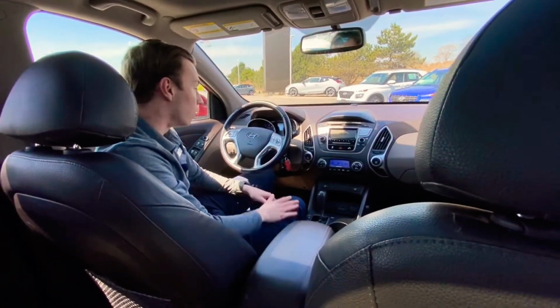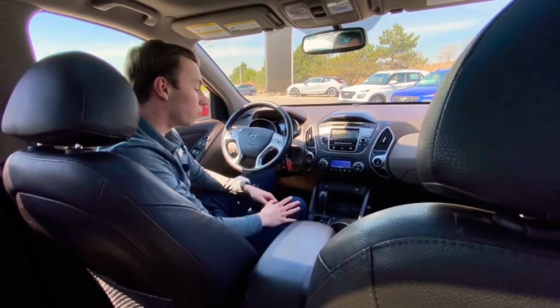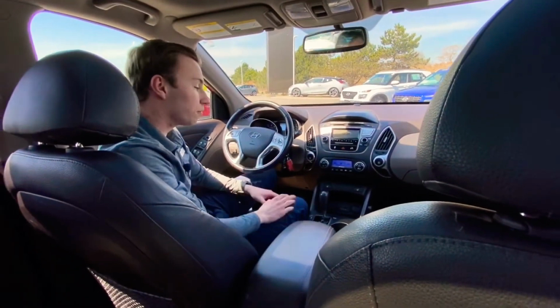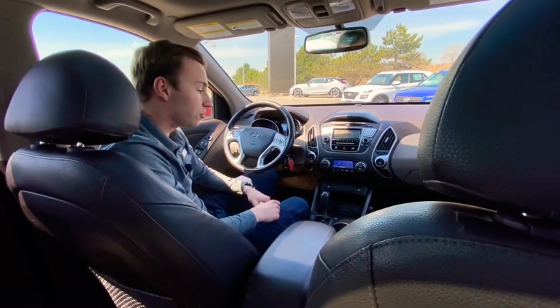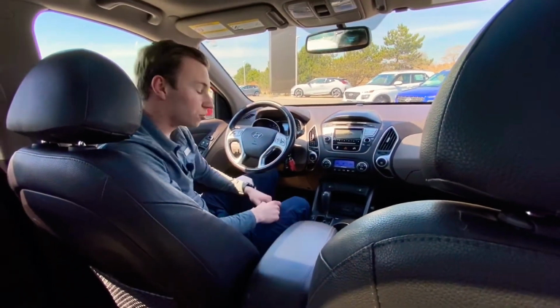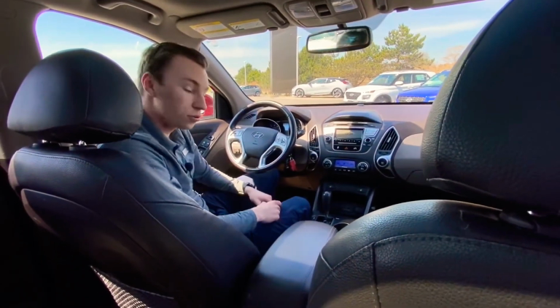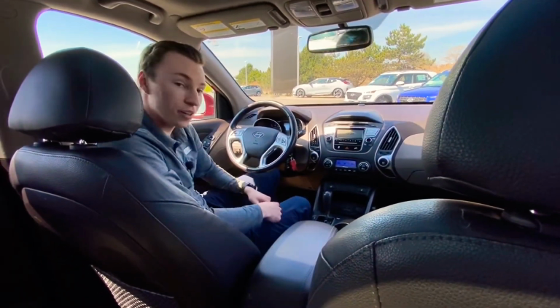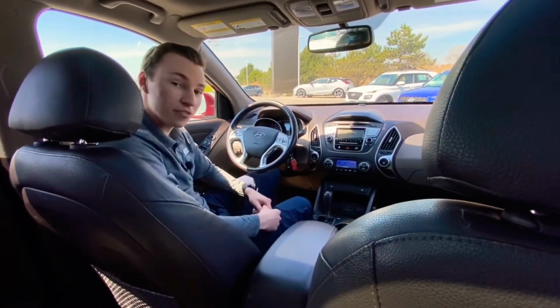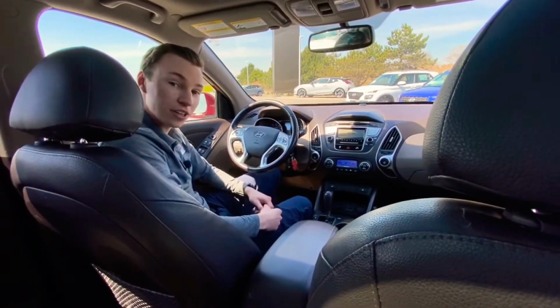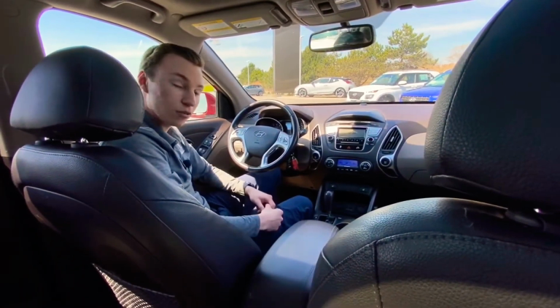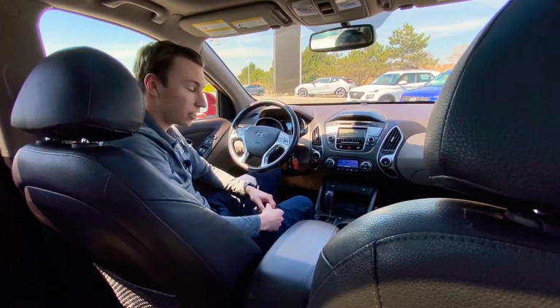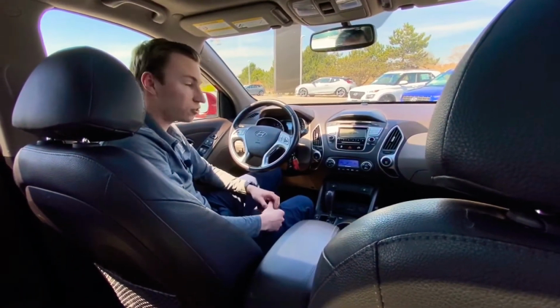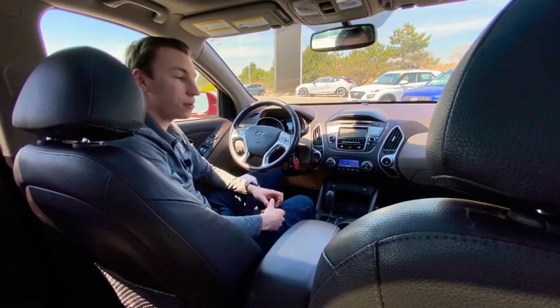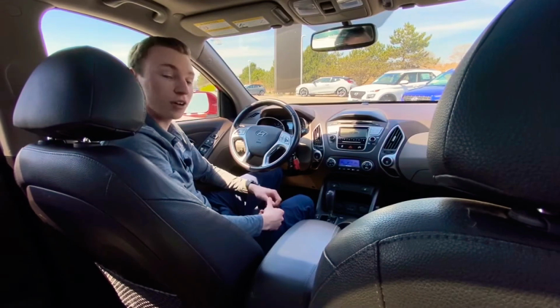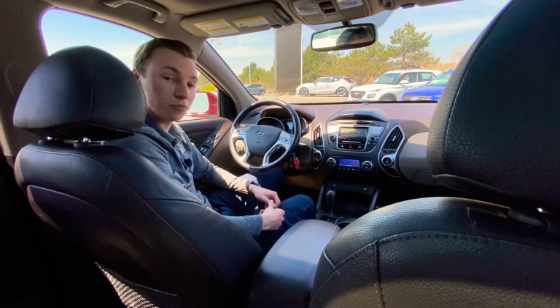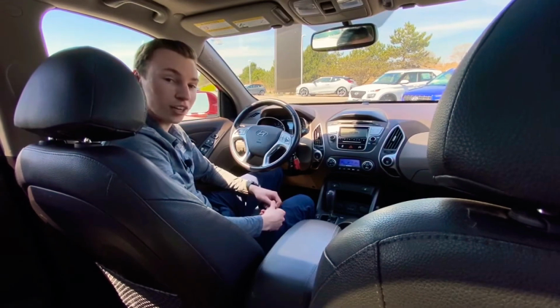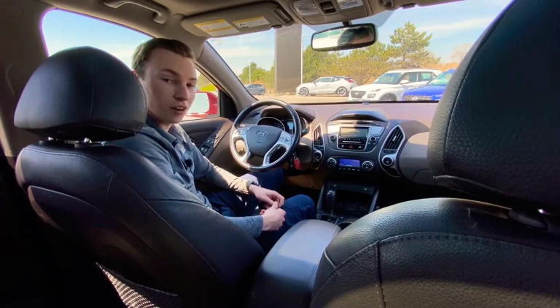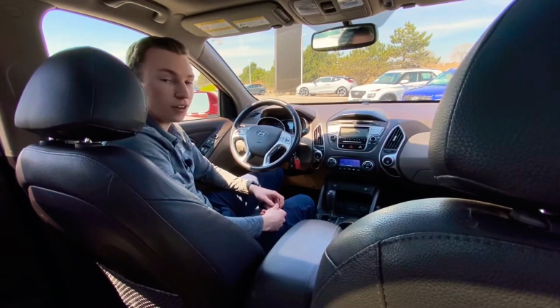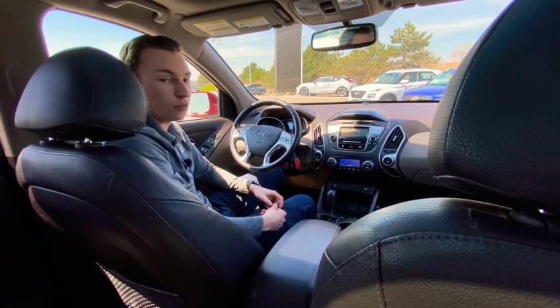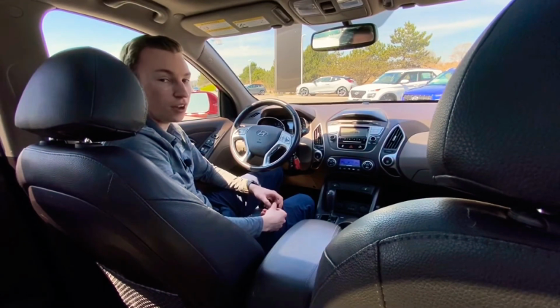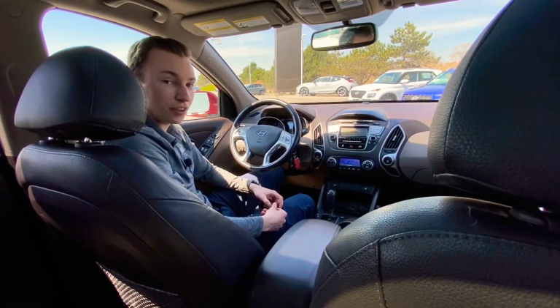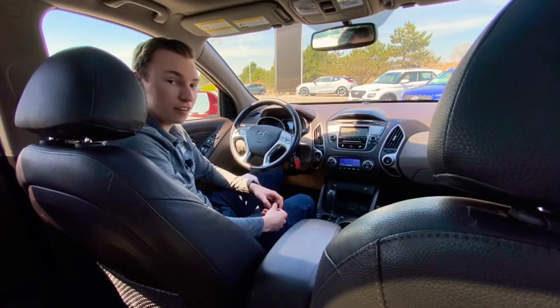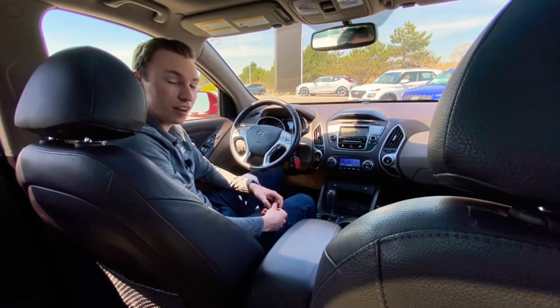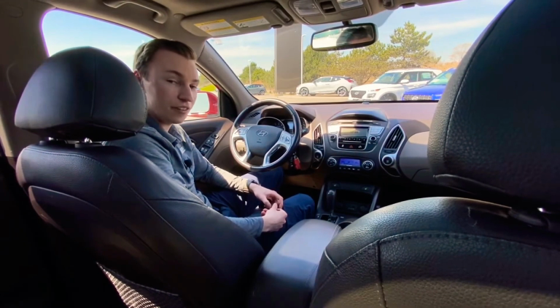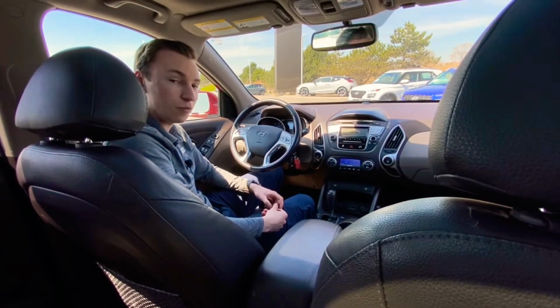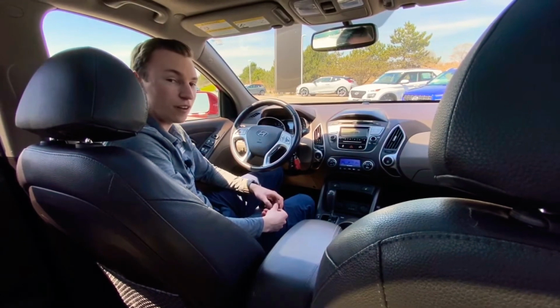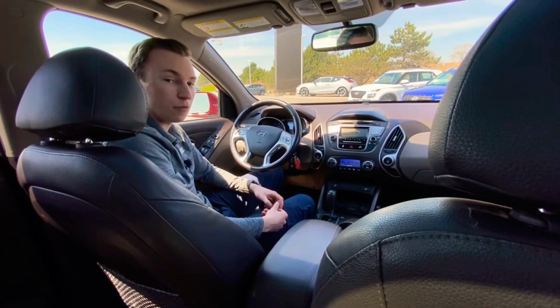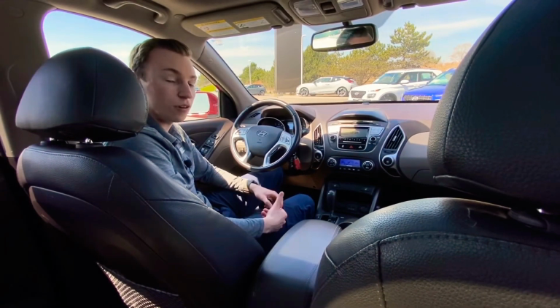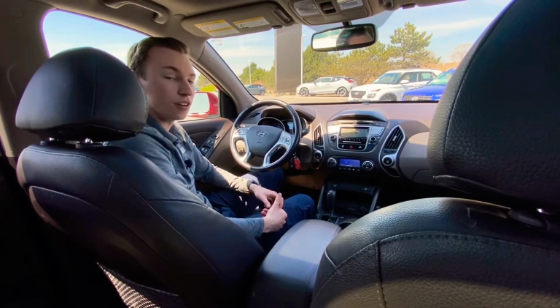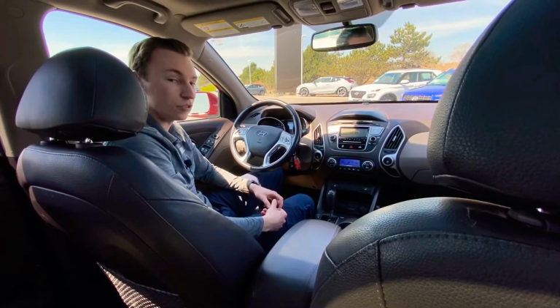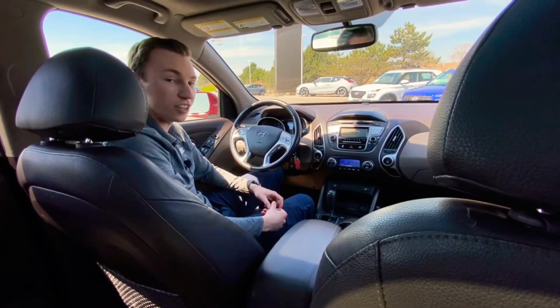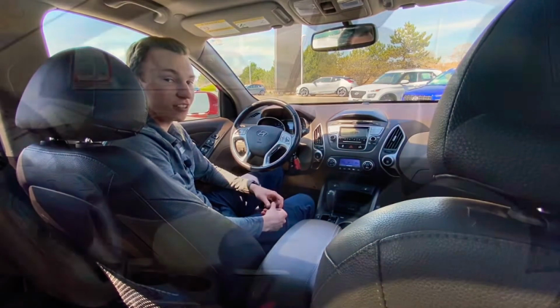Loaded with features, super nice vehicle, great shape. Come check it out — 905-885-8154. We'll see you guys later.